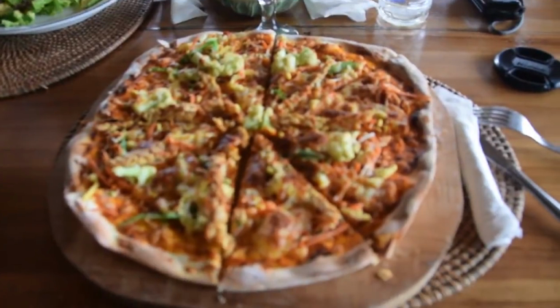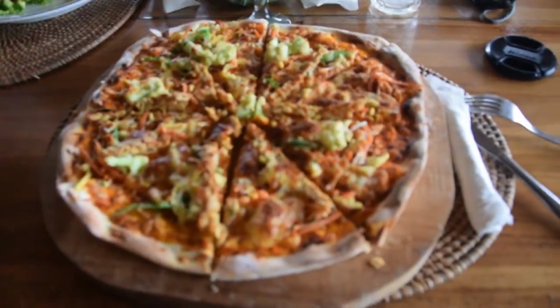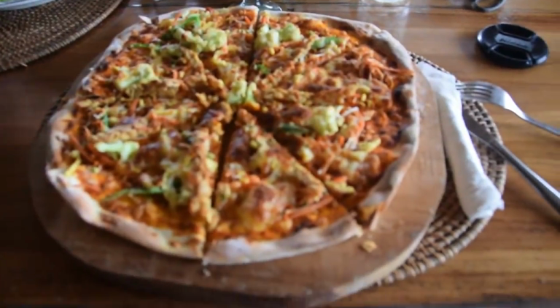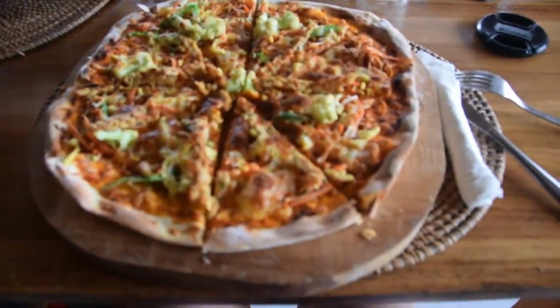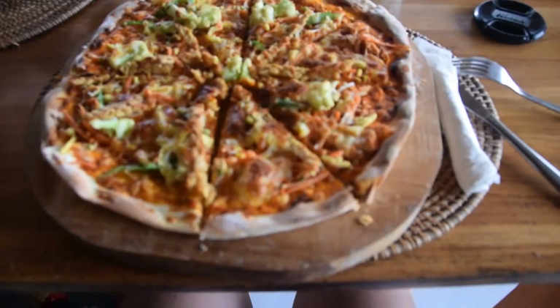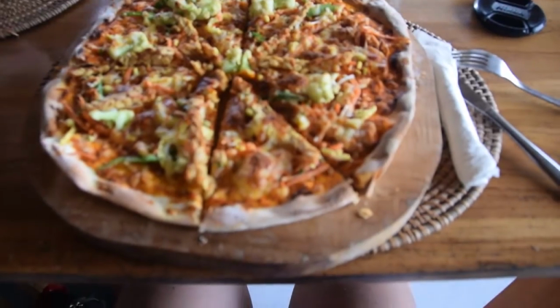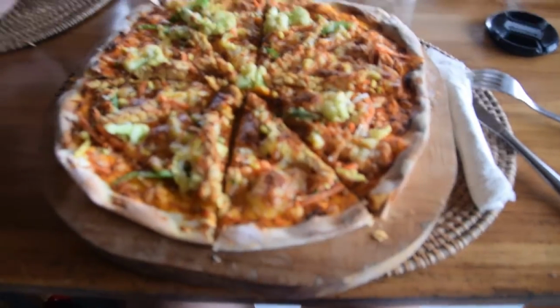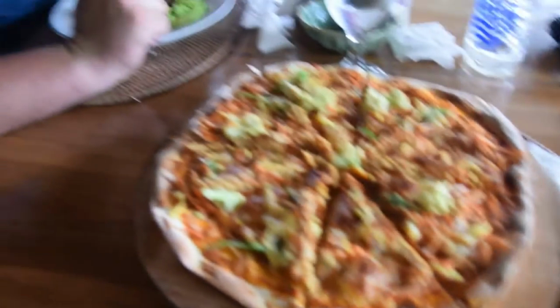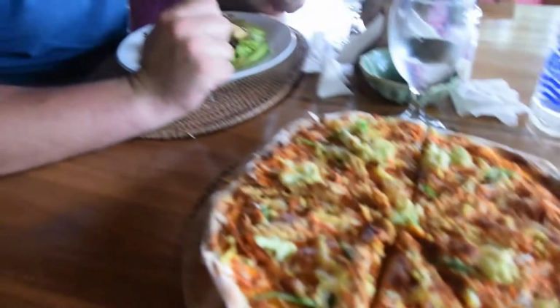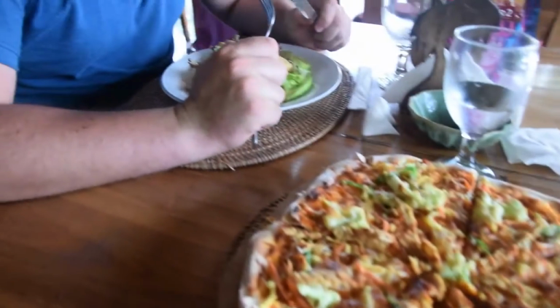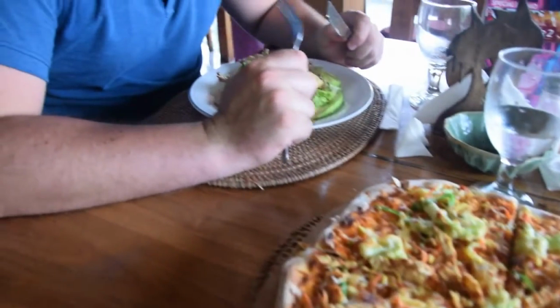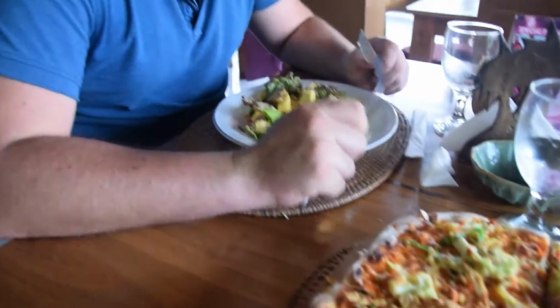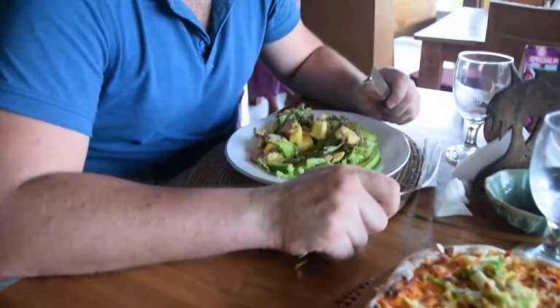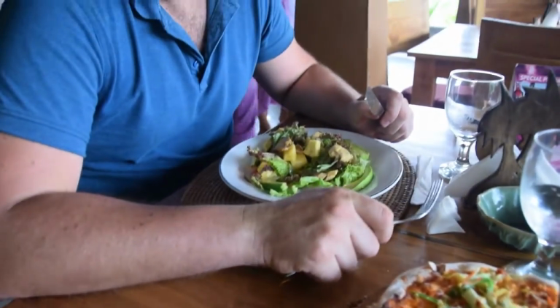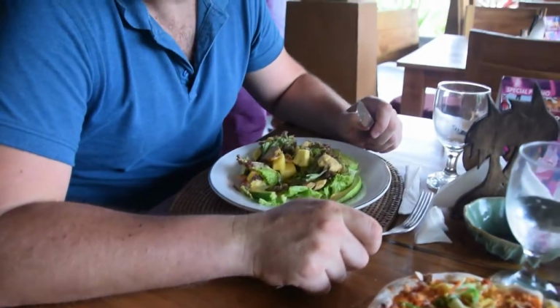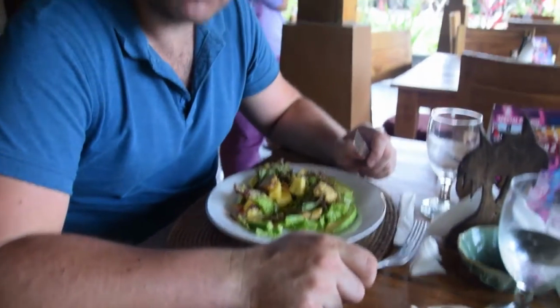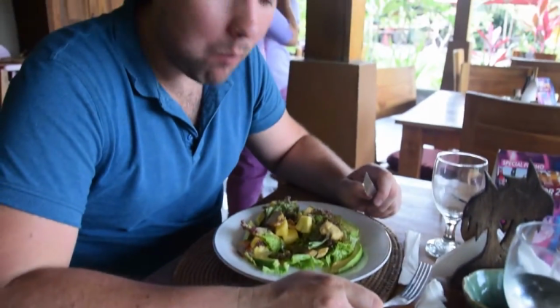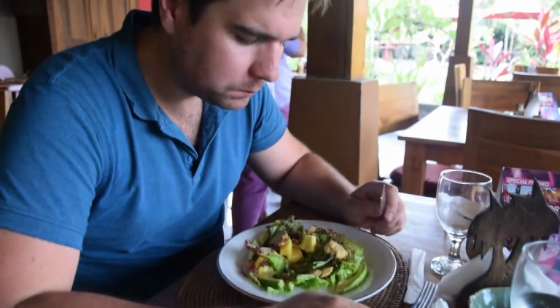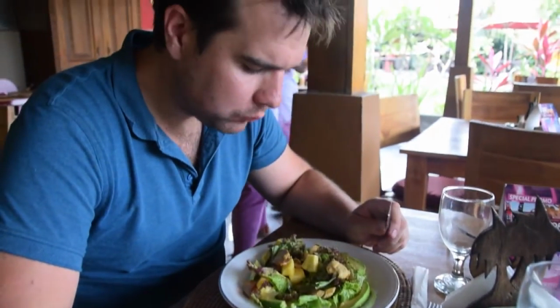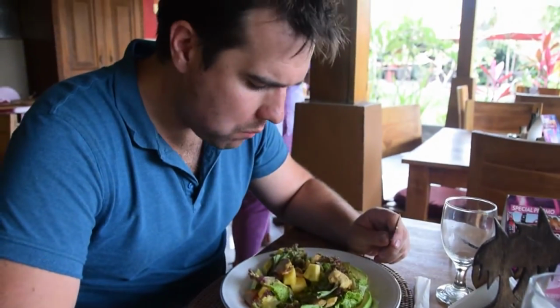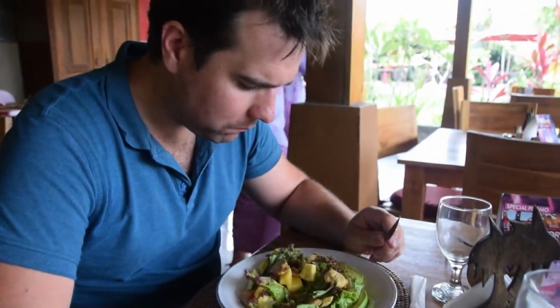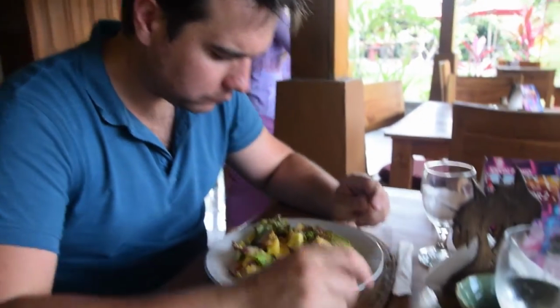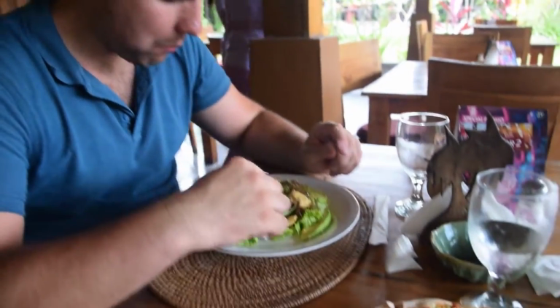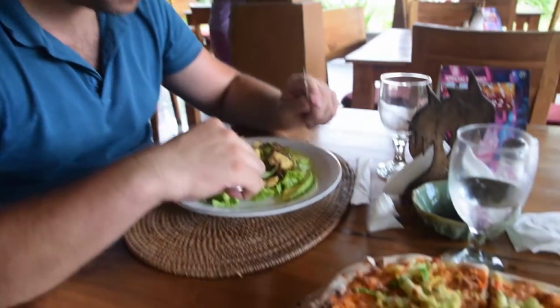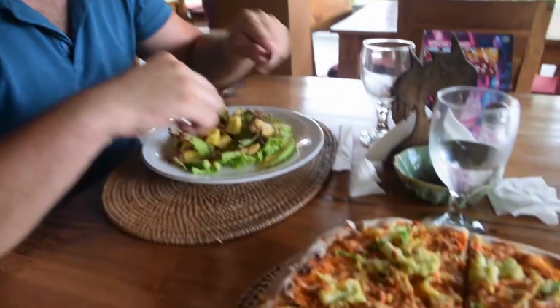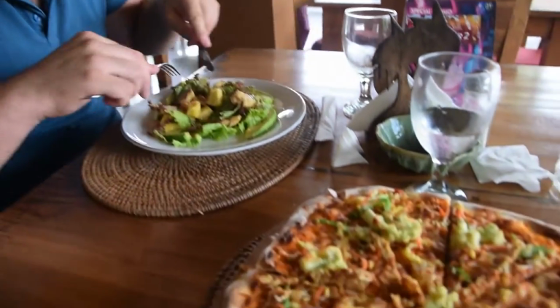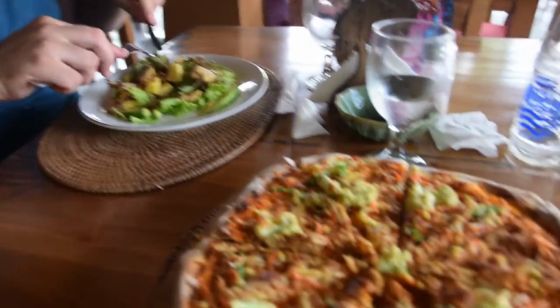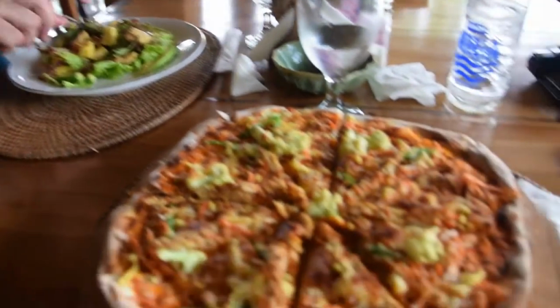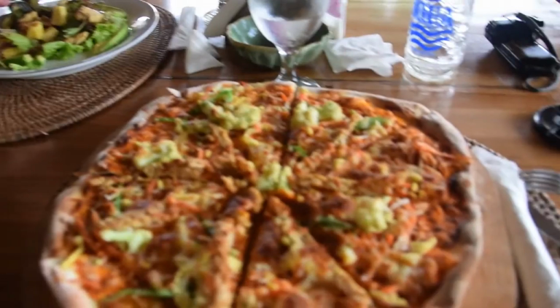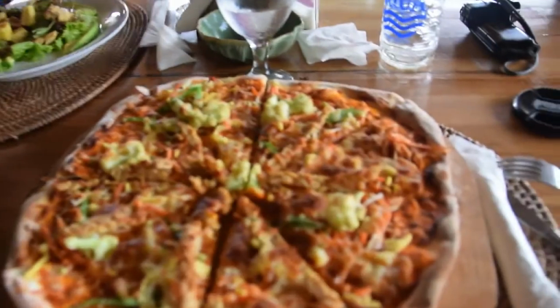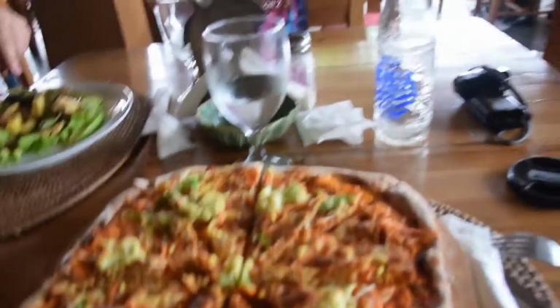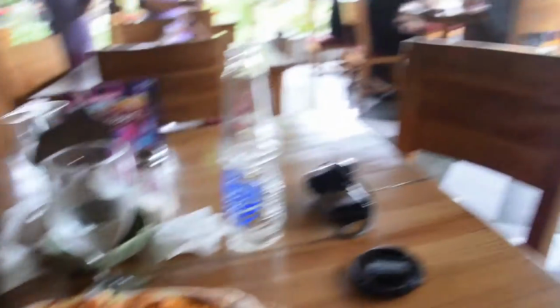Vegetarian pizza for lunch, and avocado salad. Nice, lovely view.